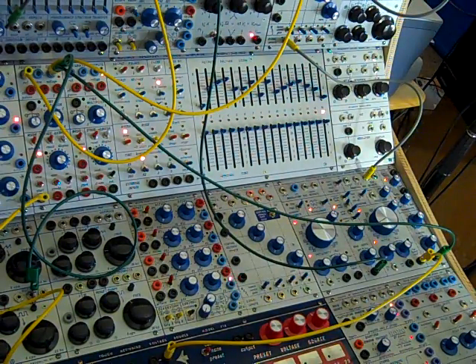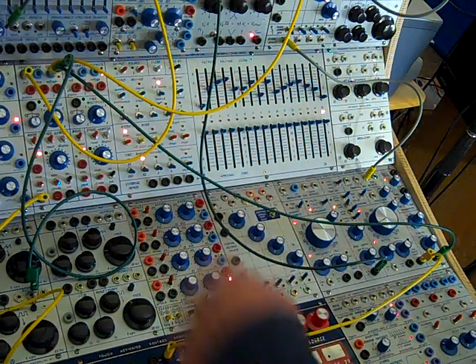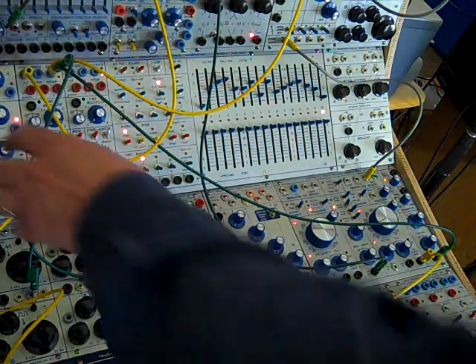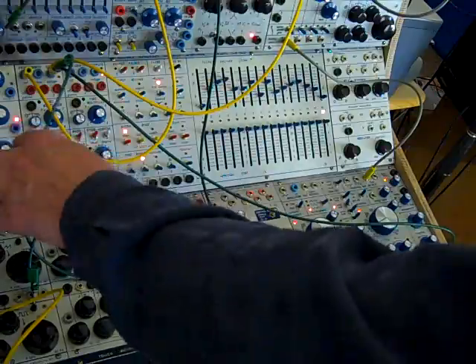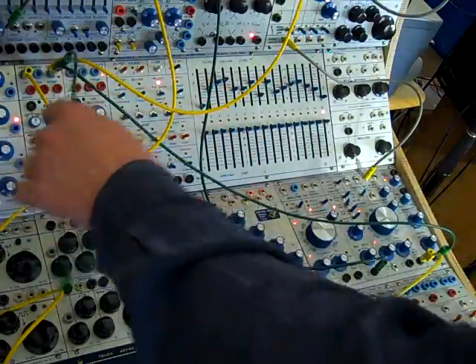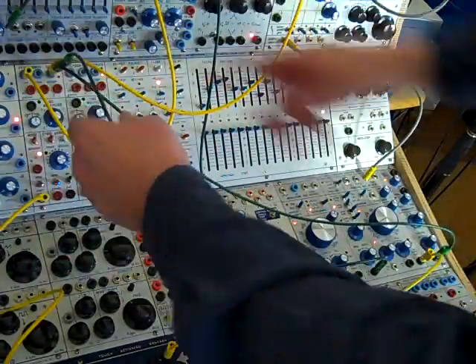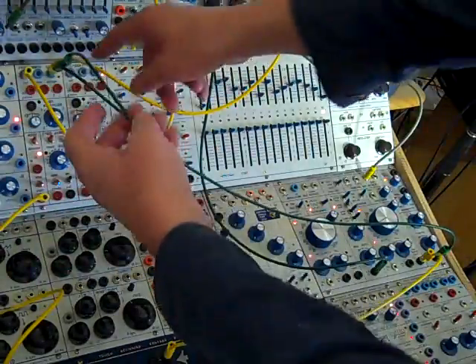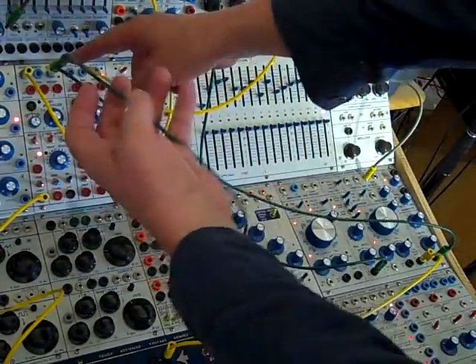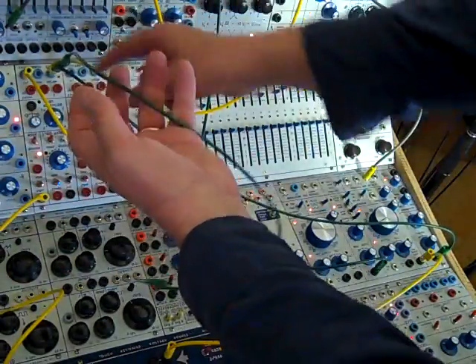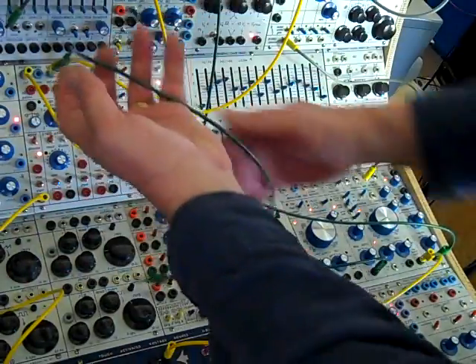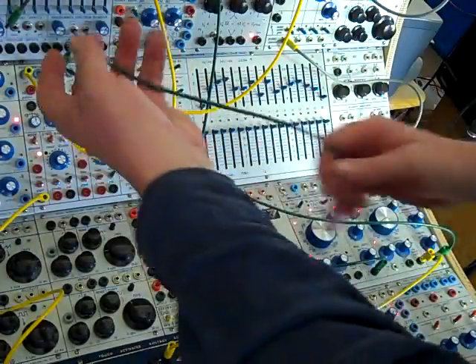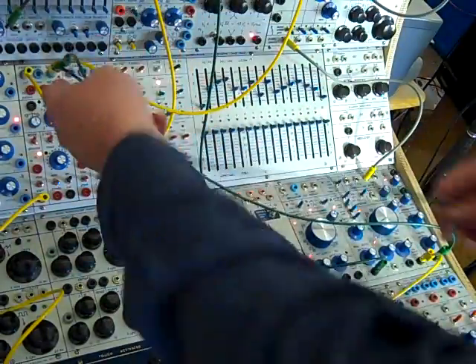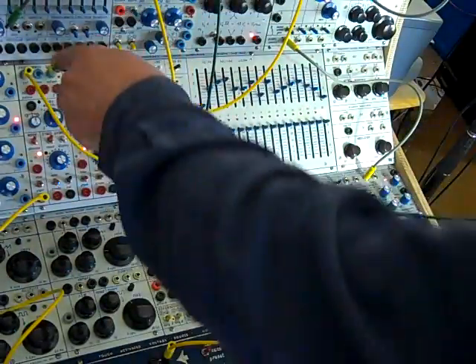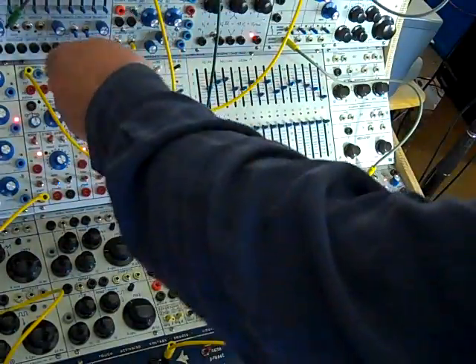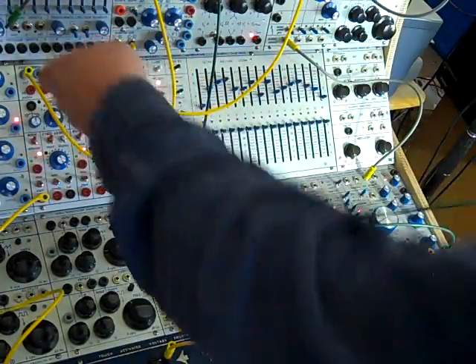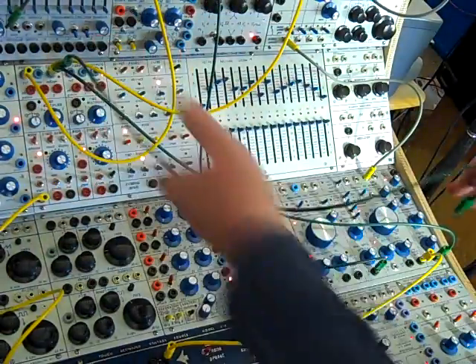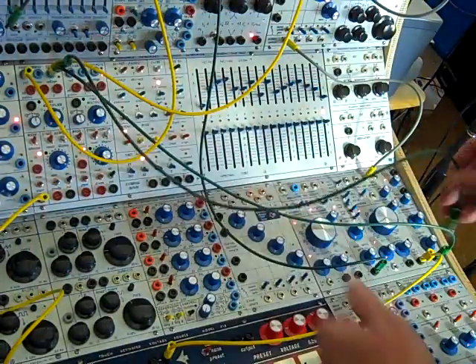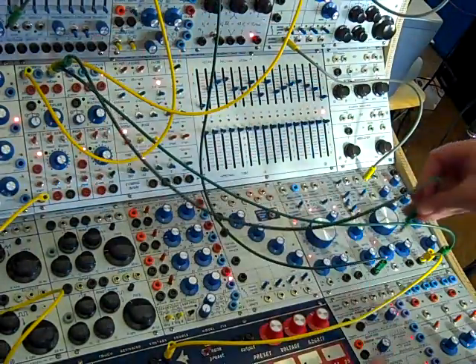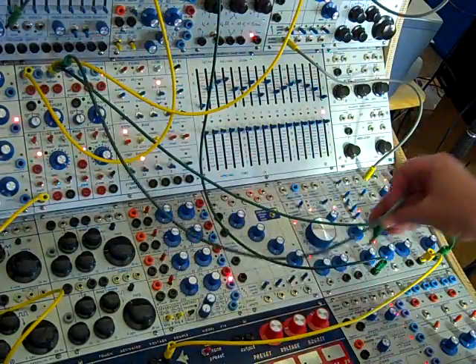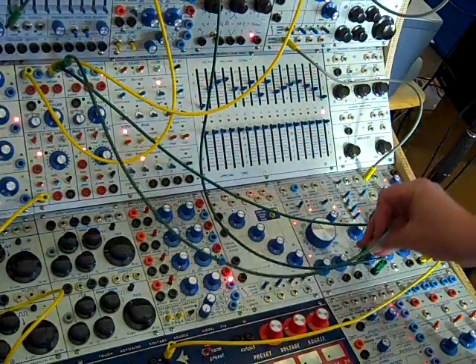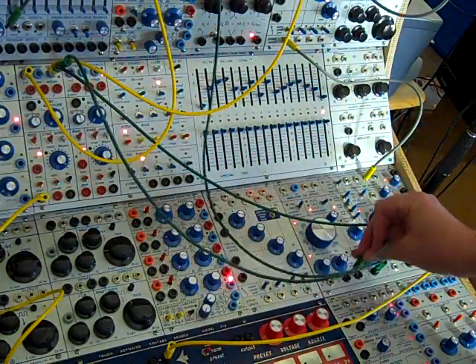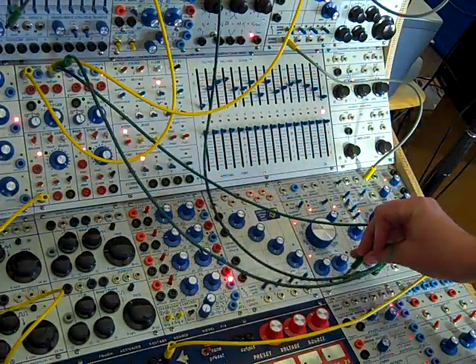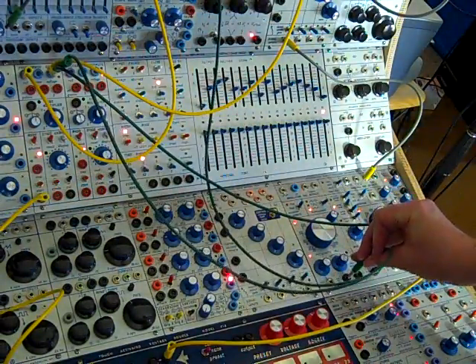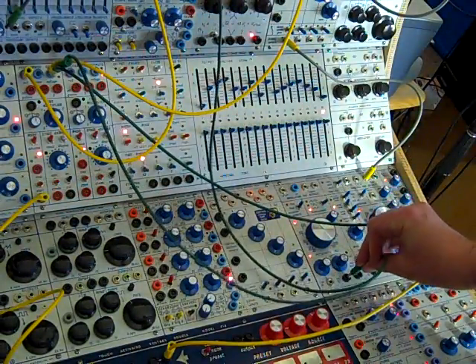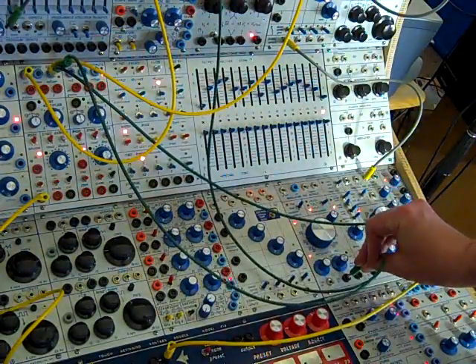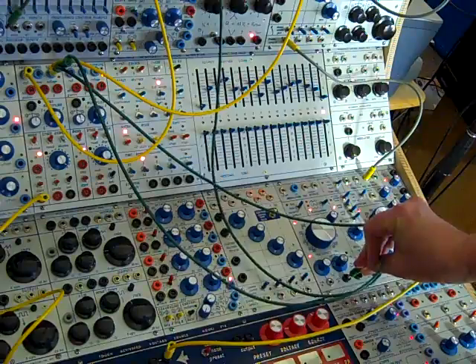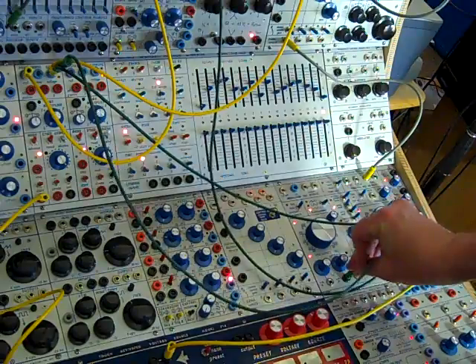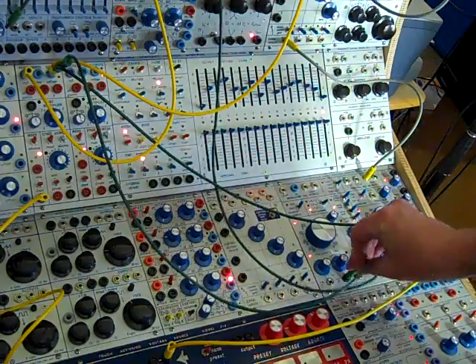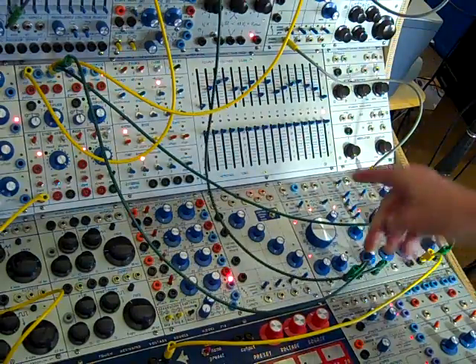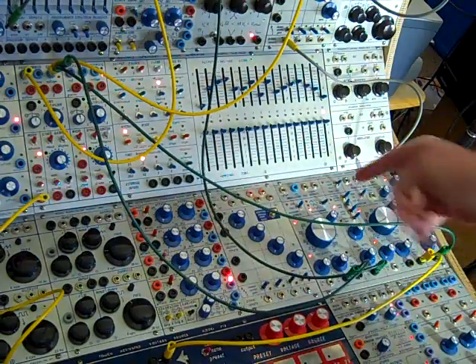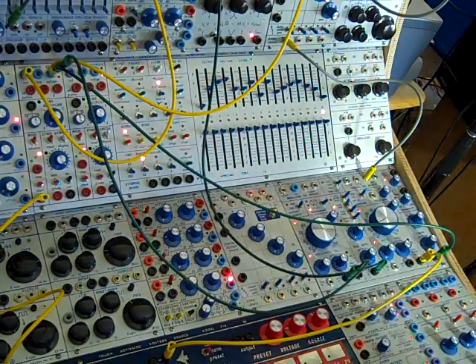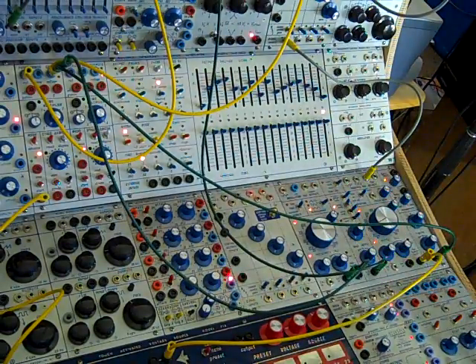And finally I can take that same CV out, which was going to the timbre, and go to pitch of the modulation oscillator.